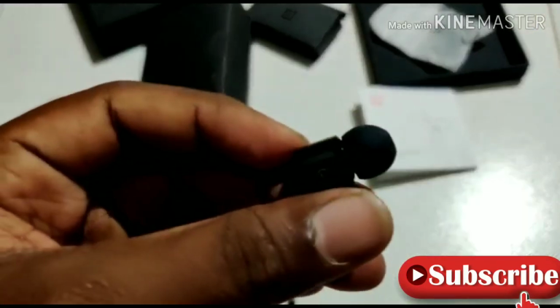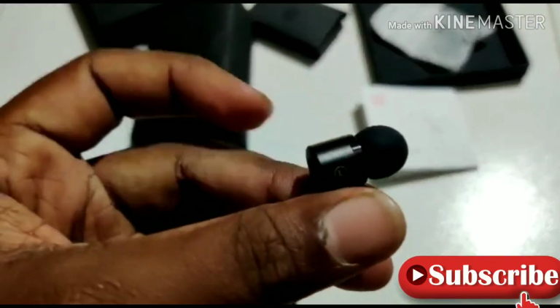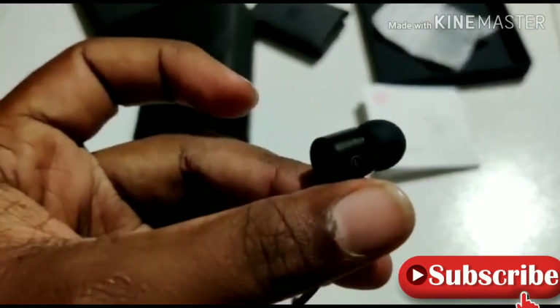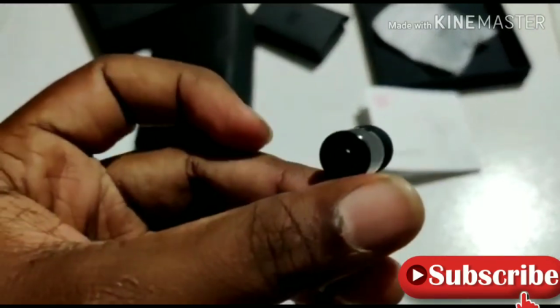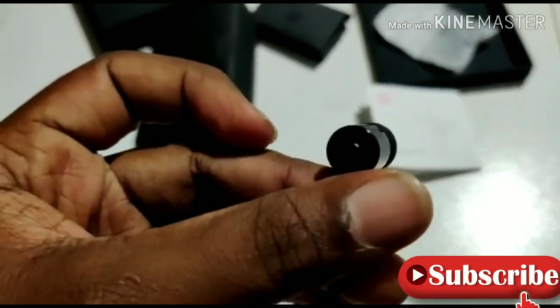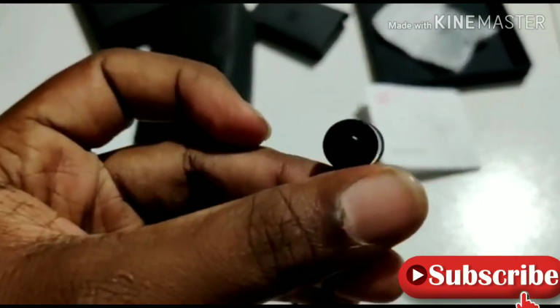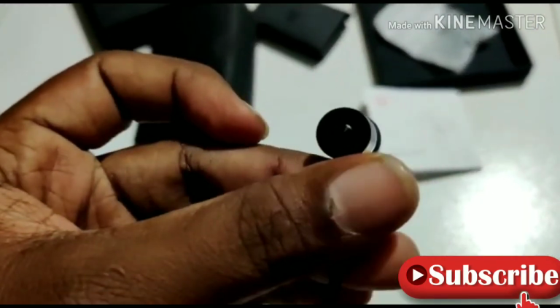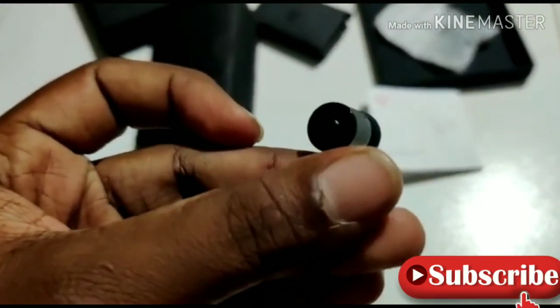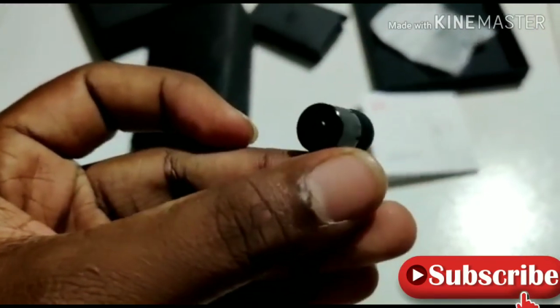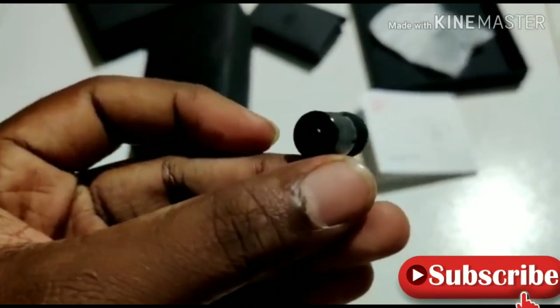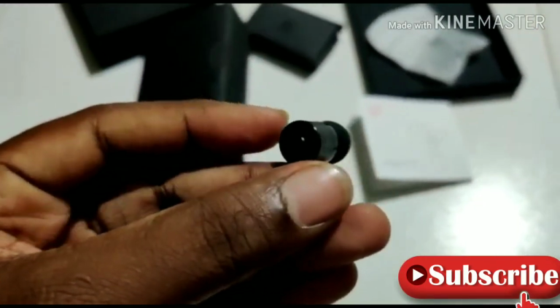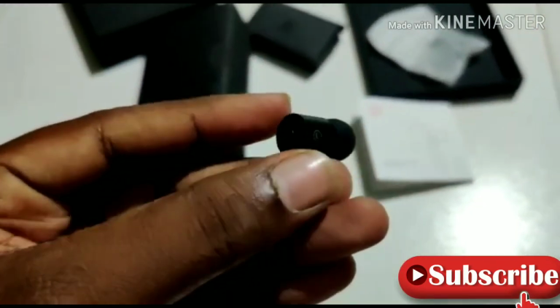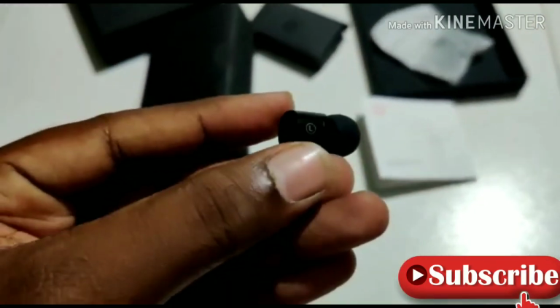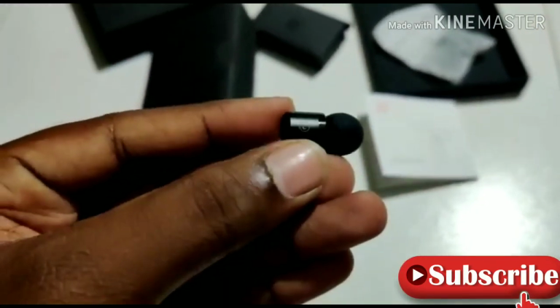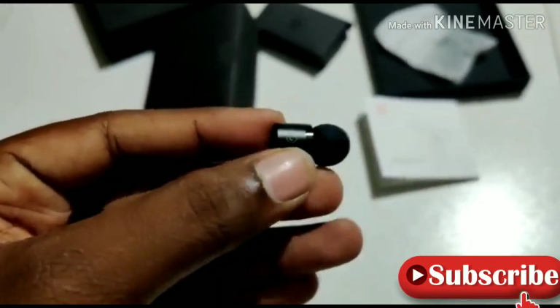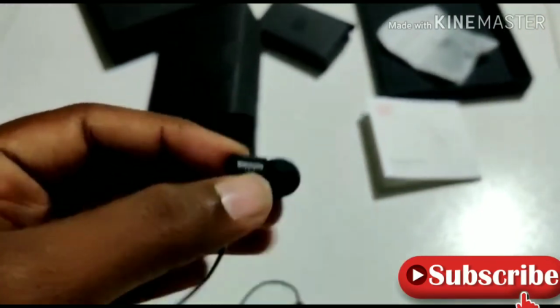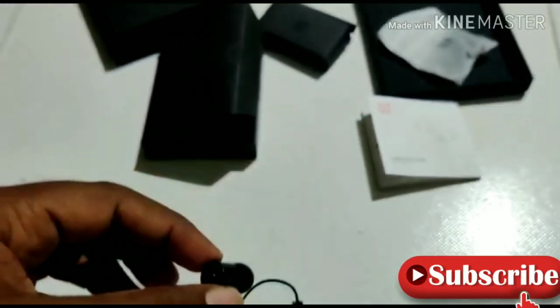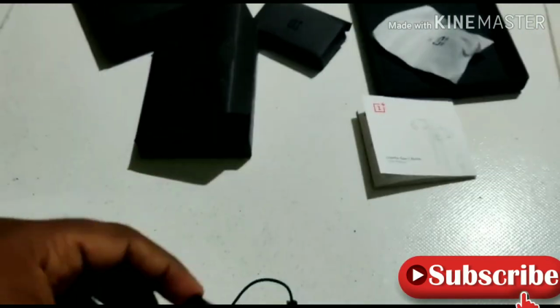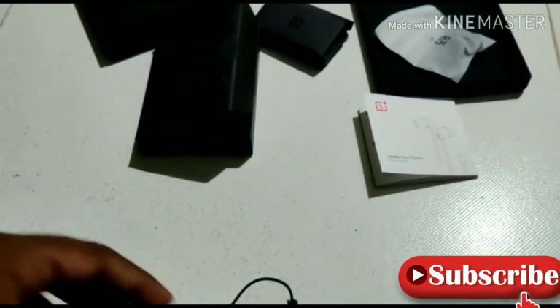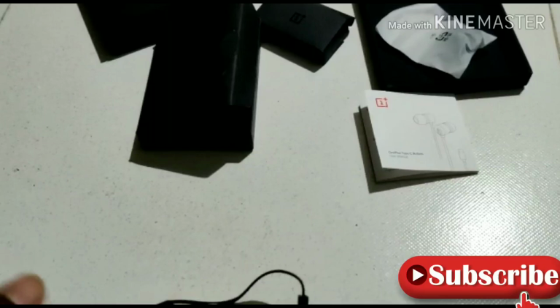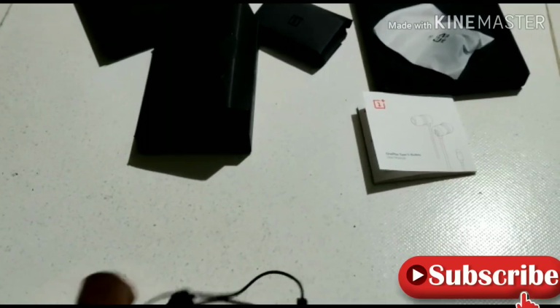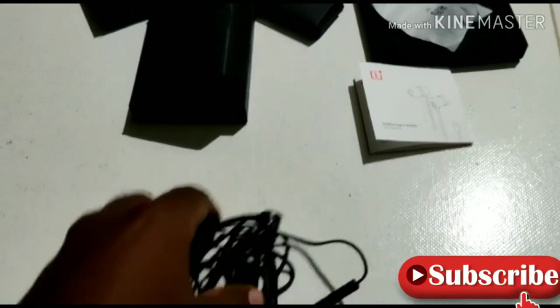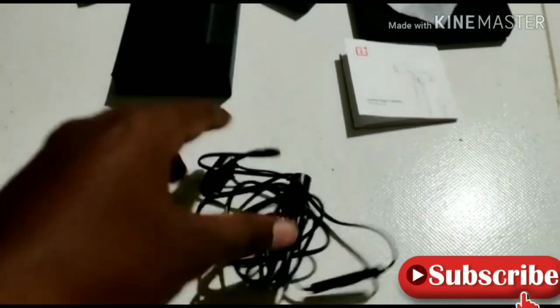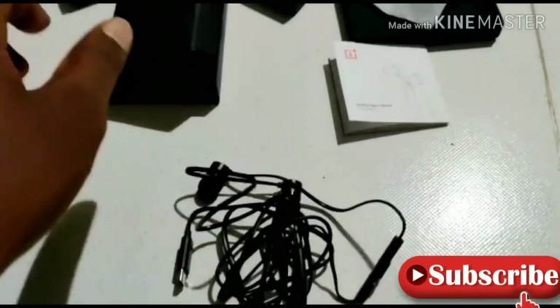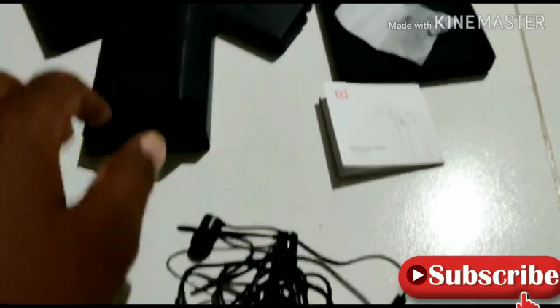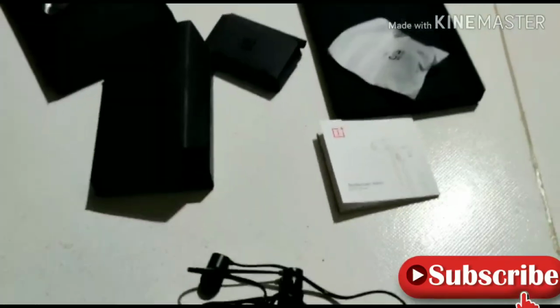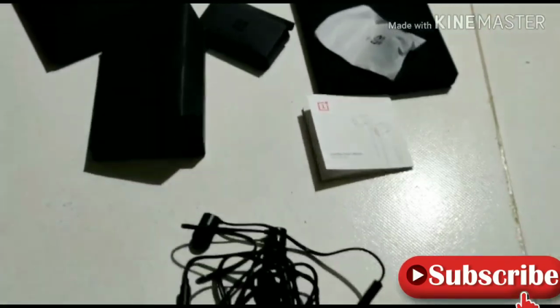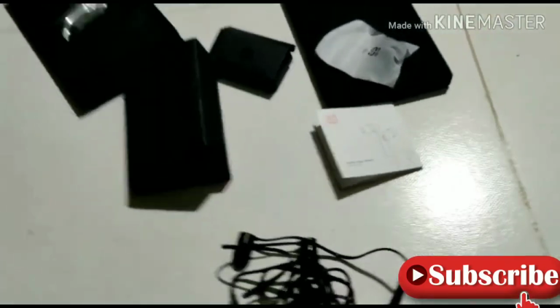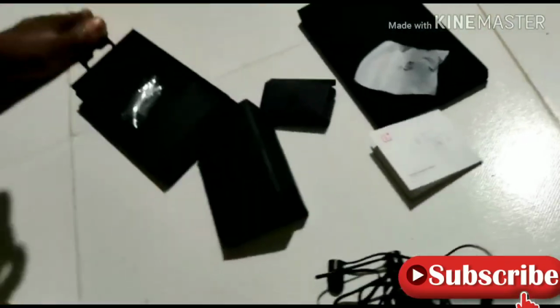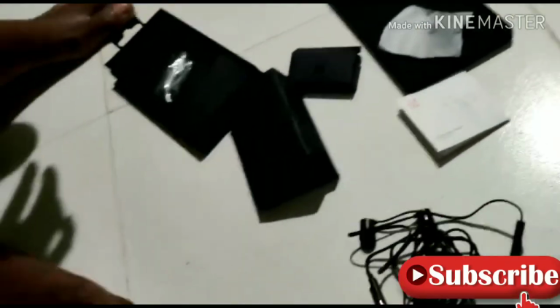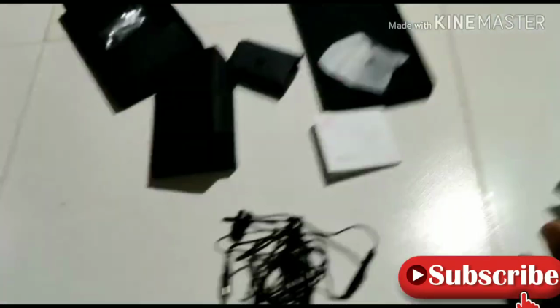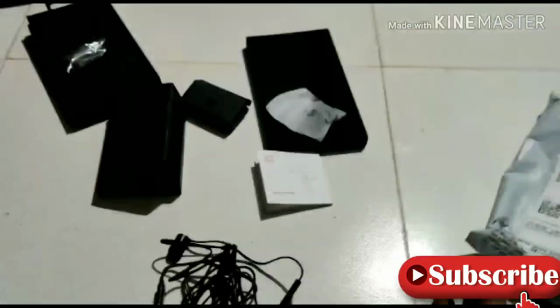We can choose that. This is magnetic. This is not magnetic.